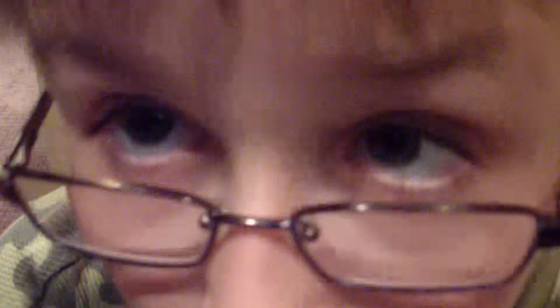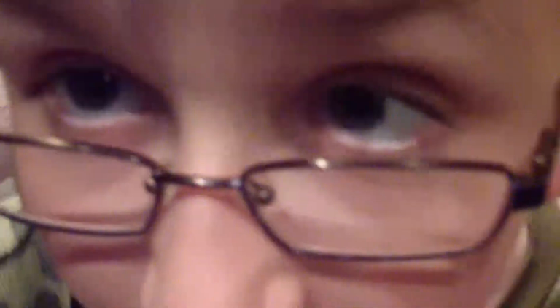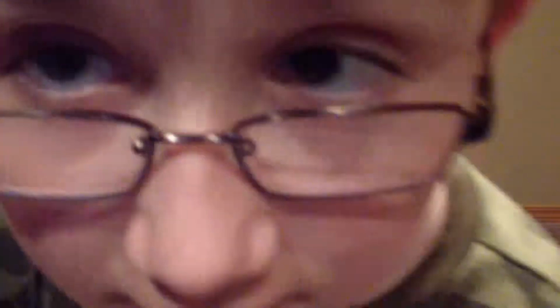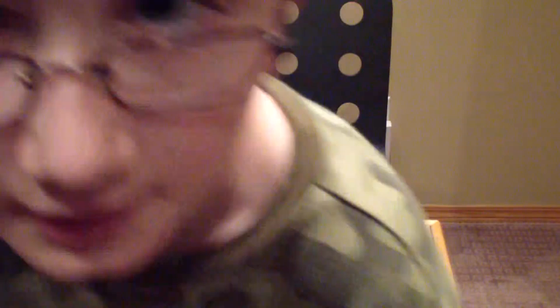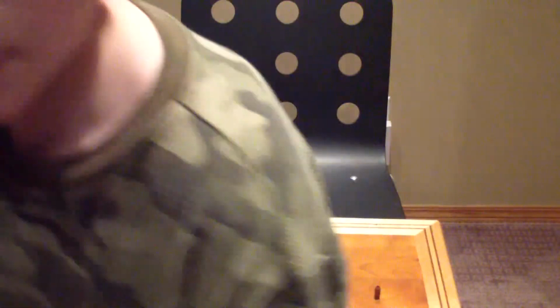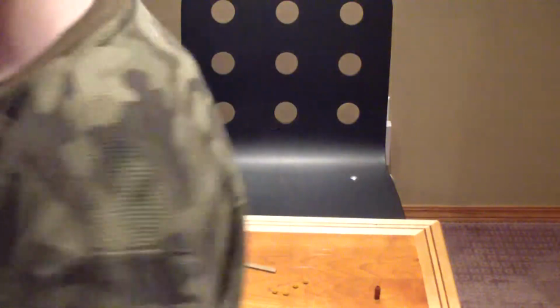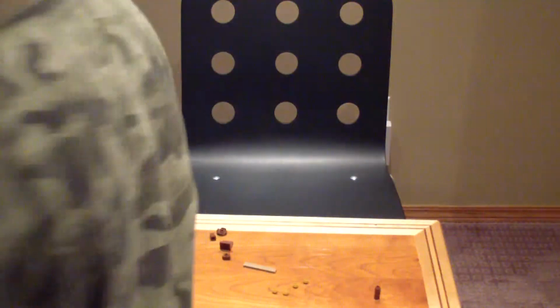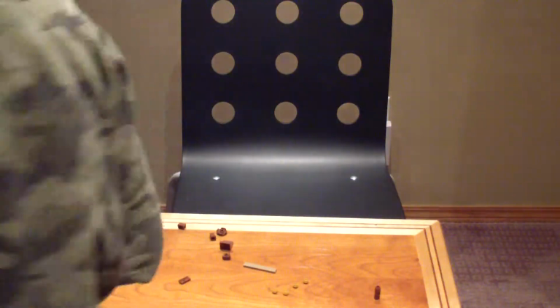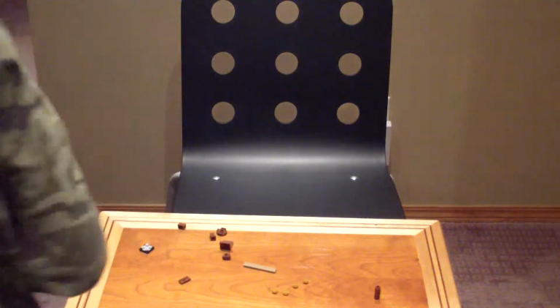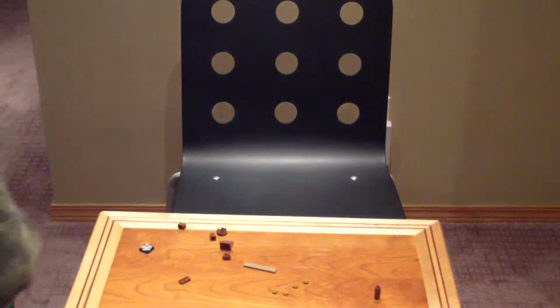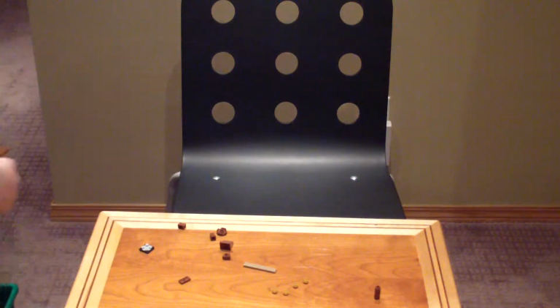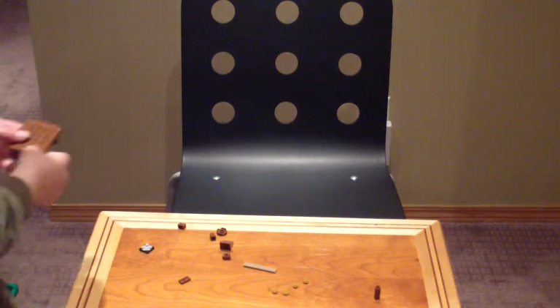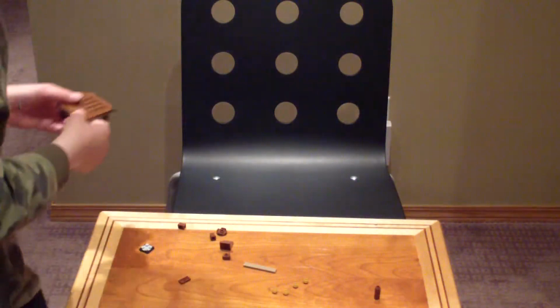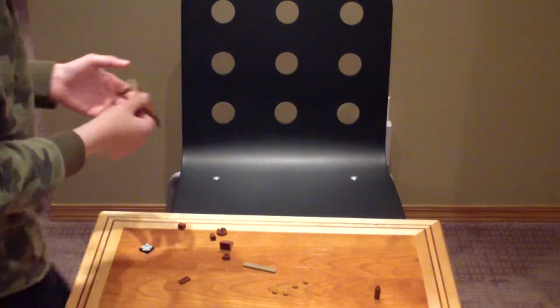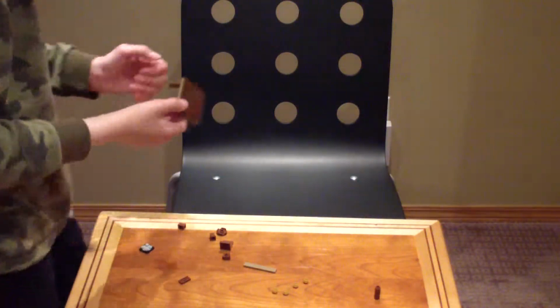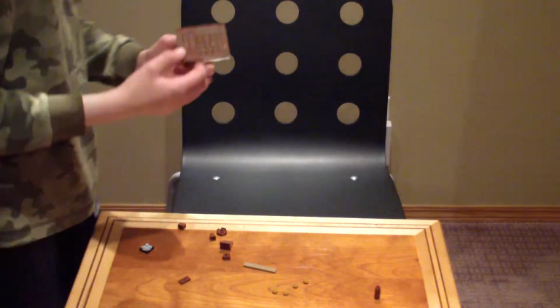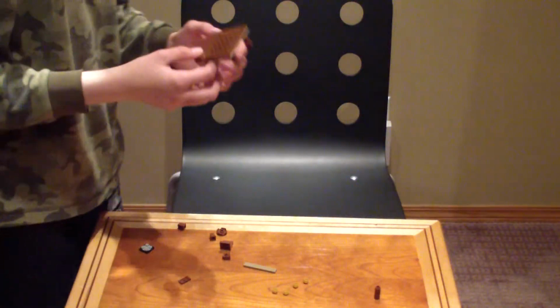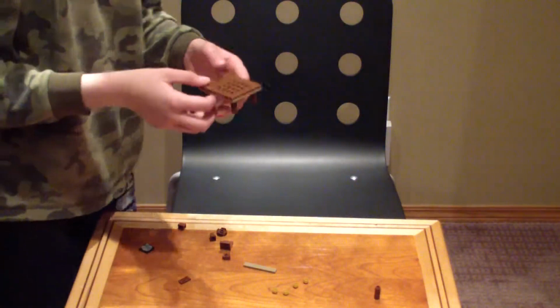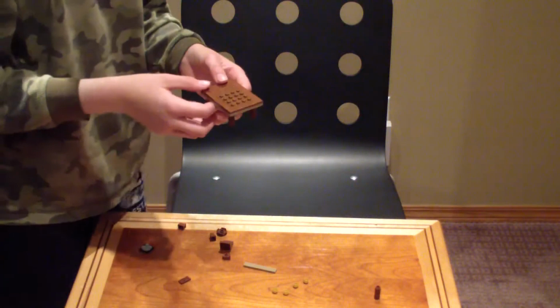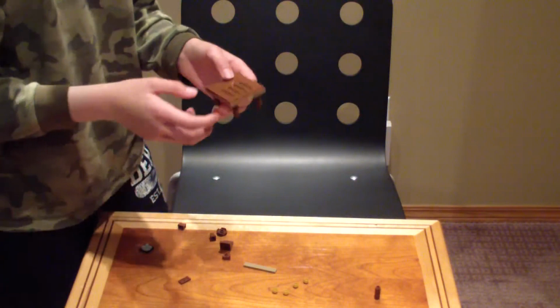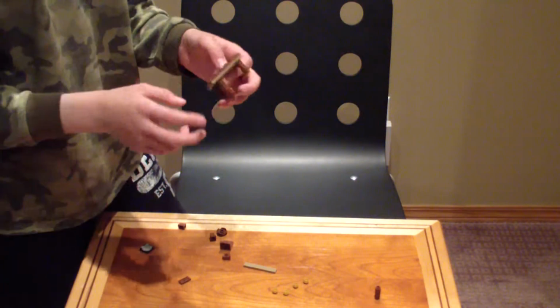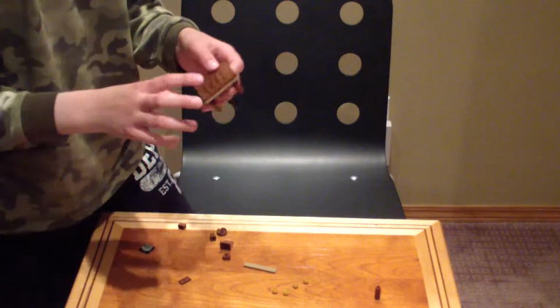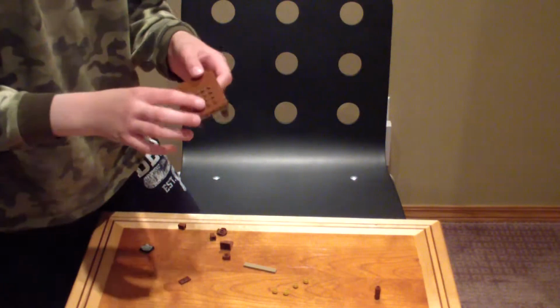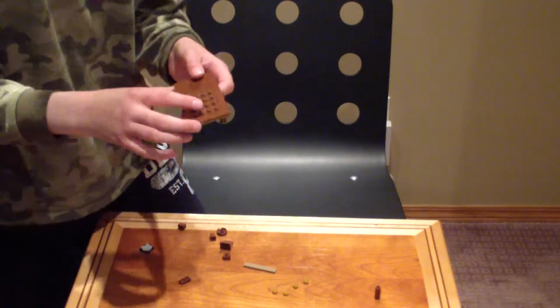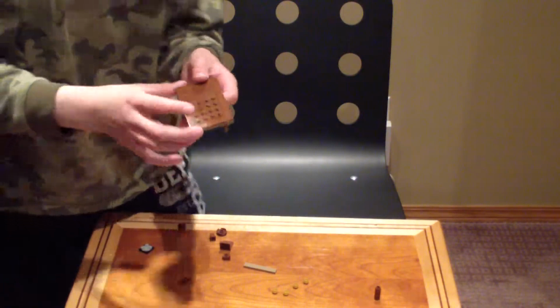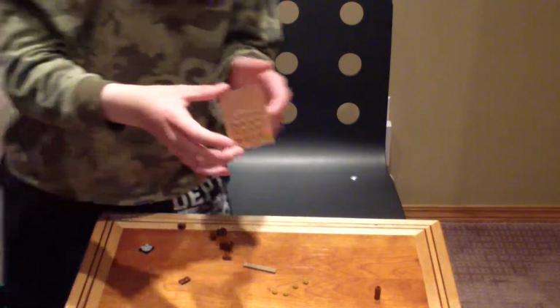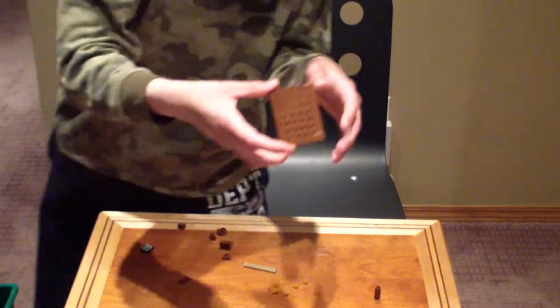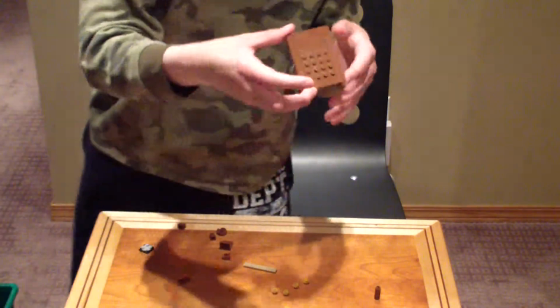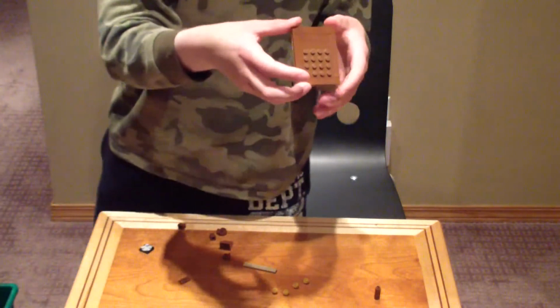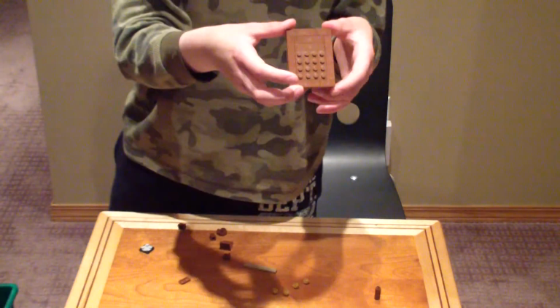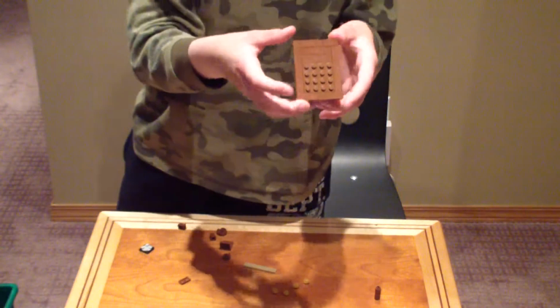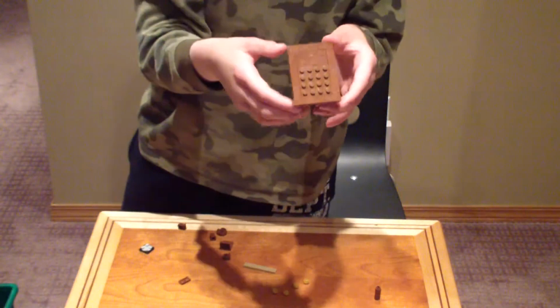Hello, this is Lego Man. Bring it in. So, I'm going to be making a table. This is the outline of it.